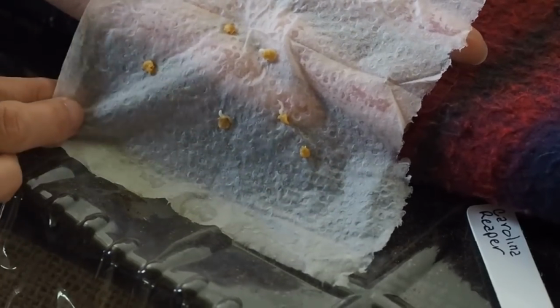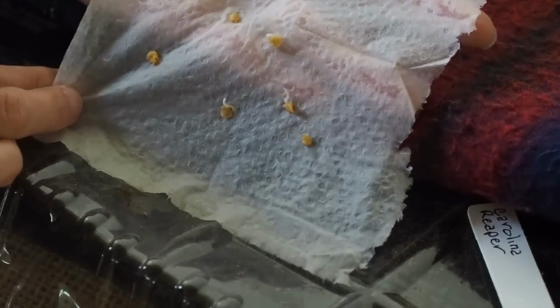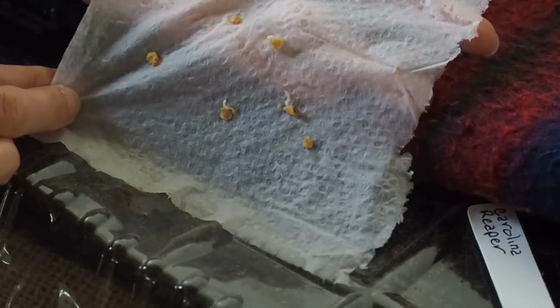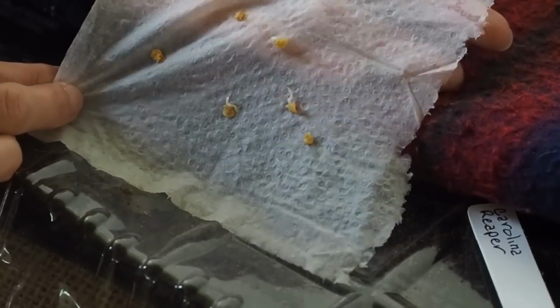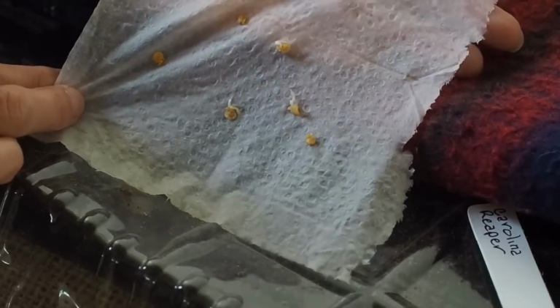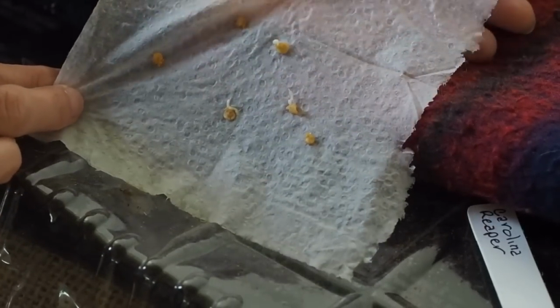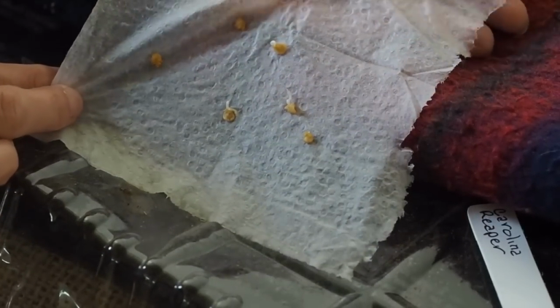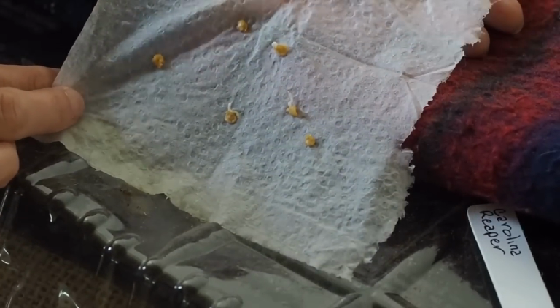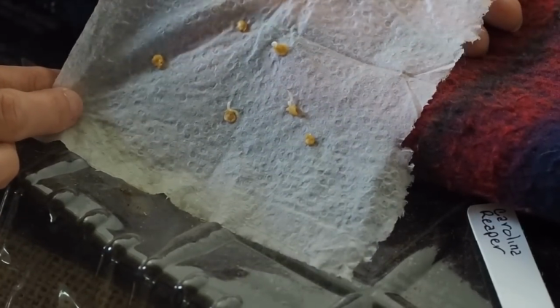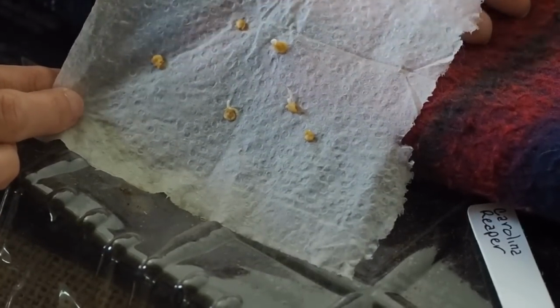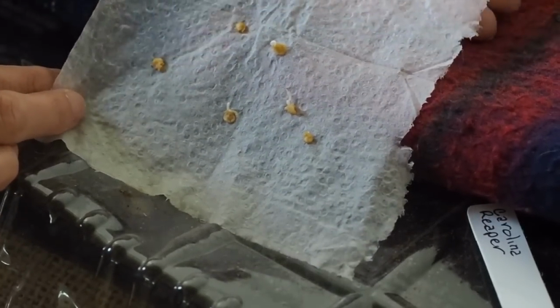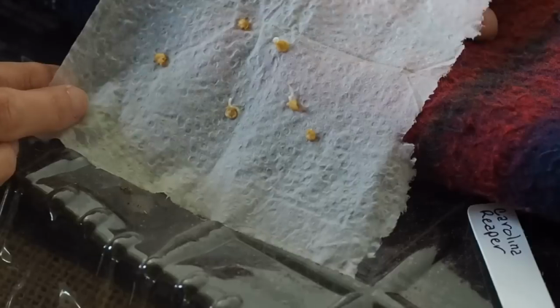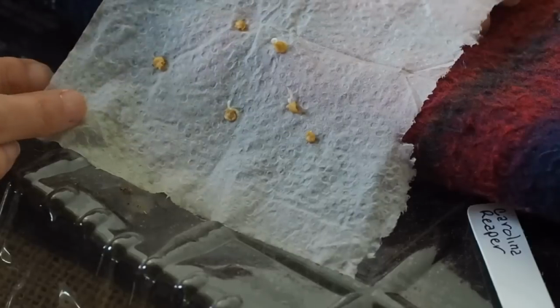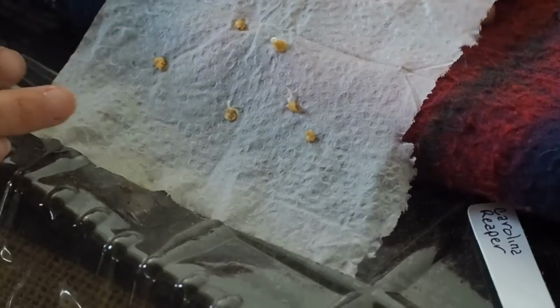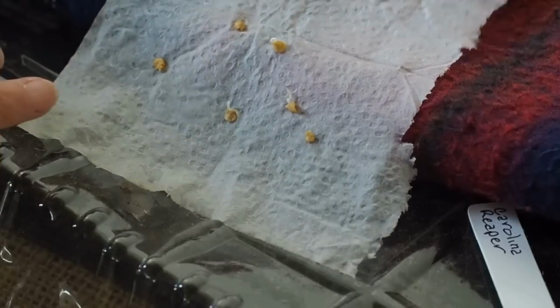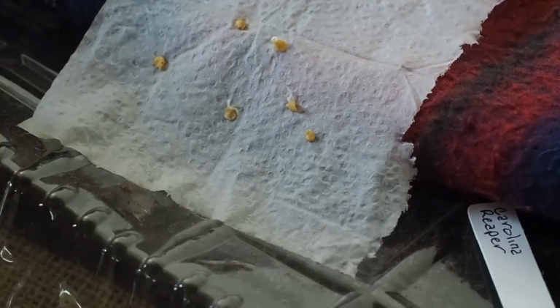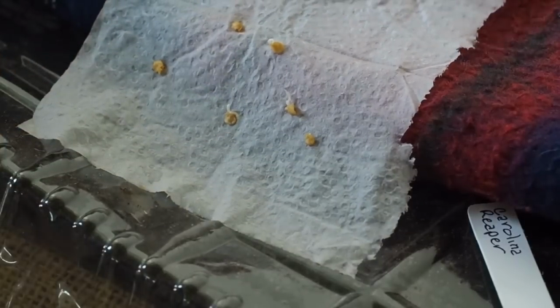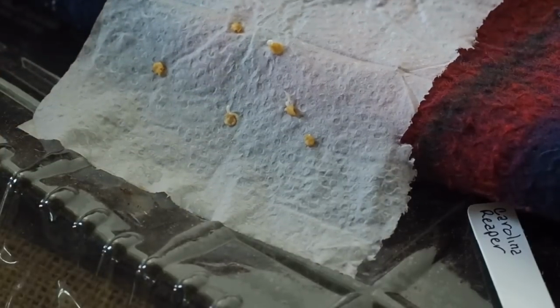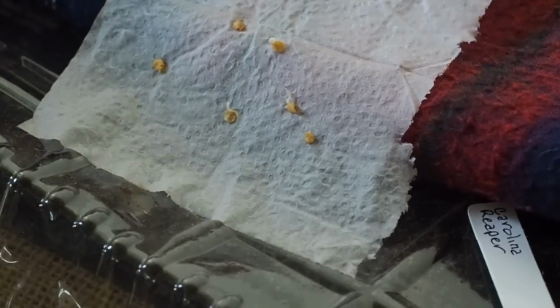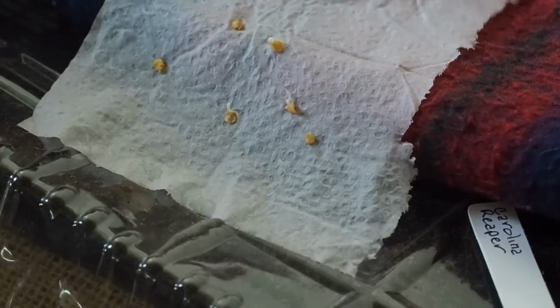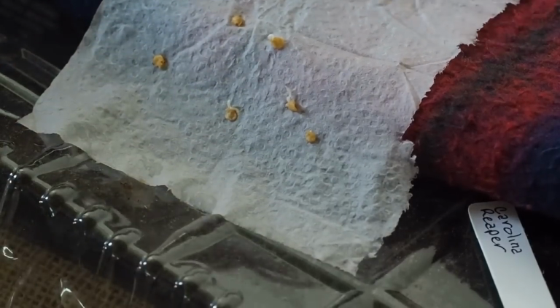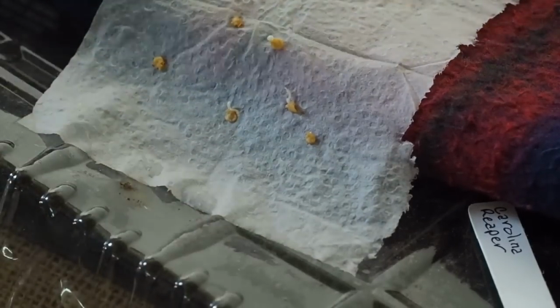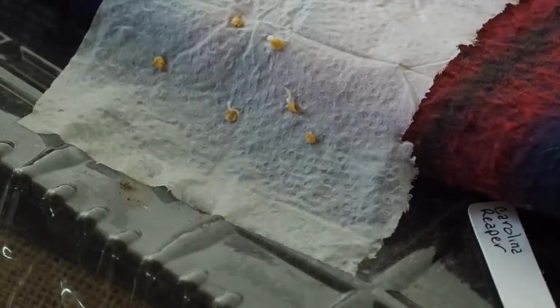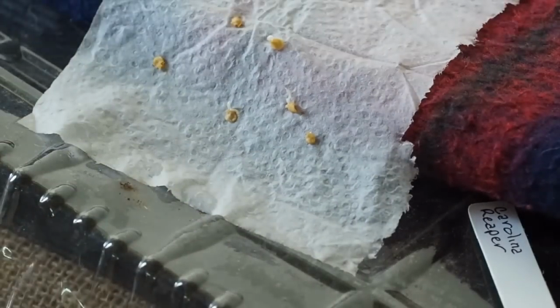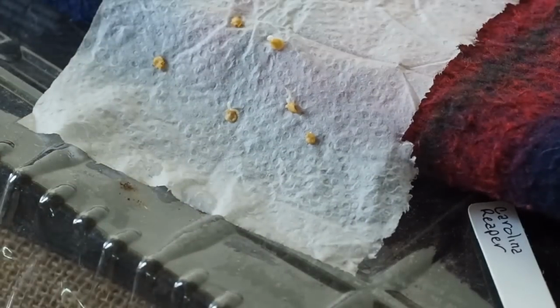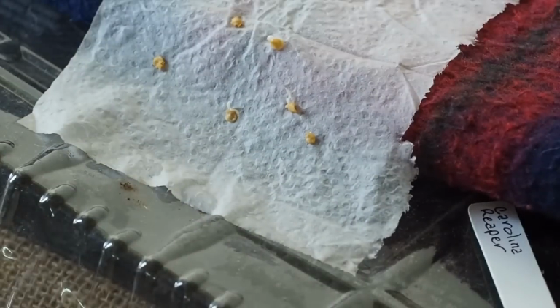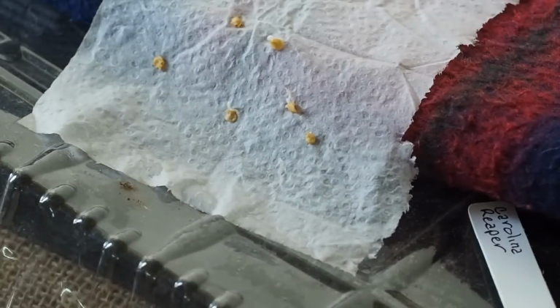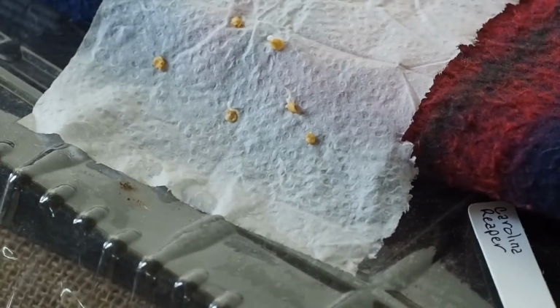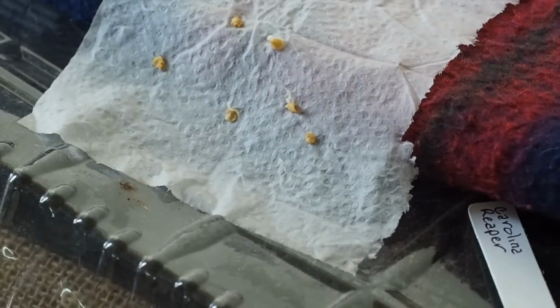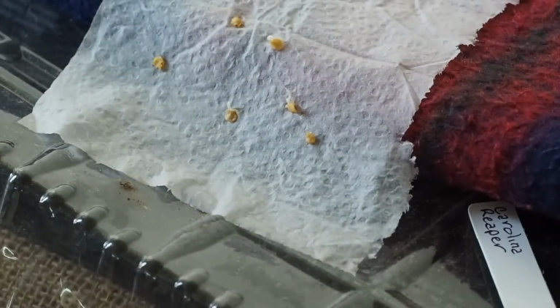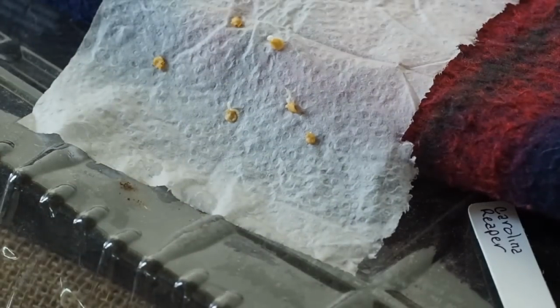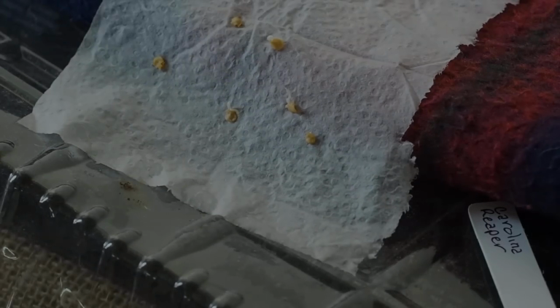So these are ready to go into some seed starting mix and I'll save that for the next video. Thanks for watching.